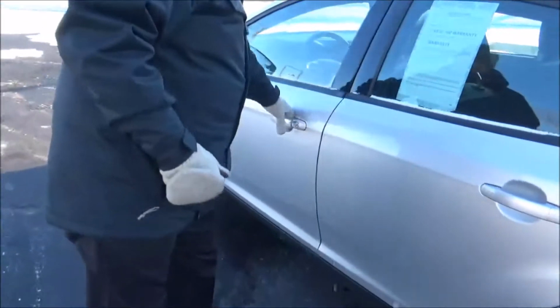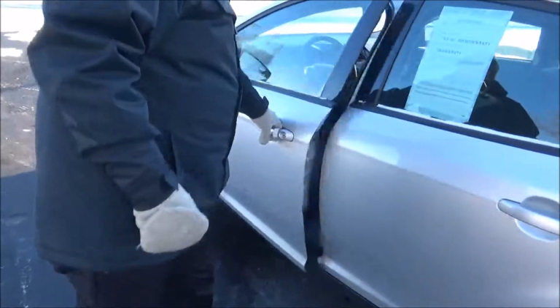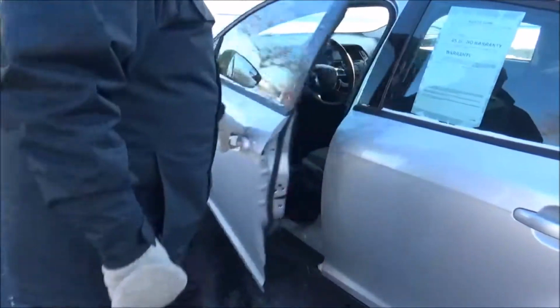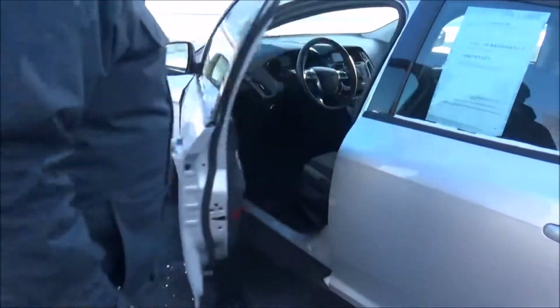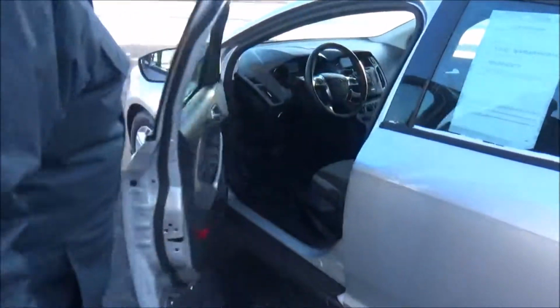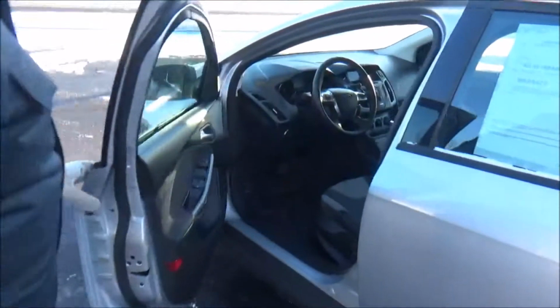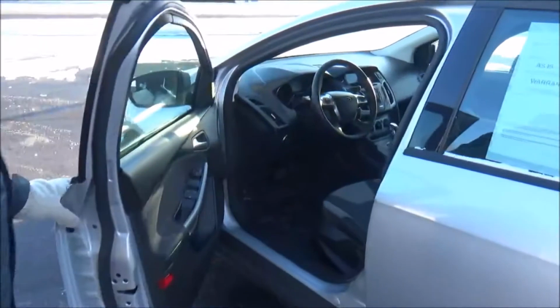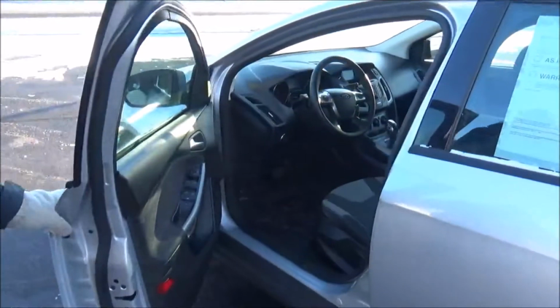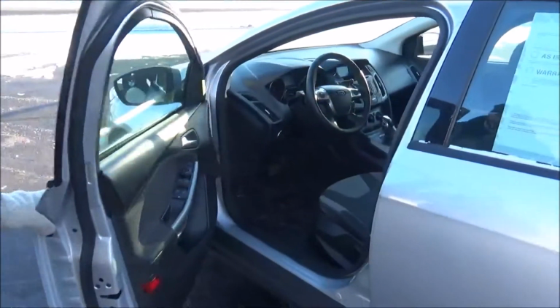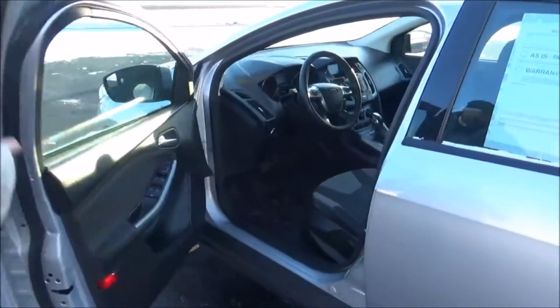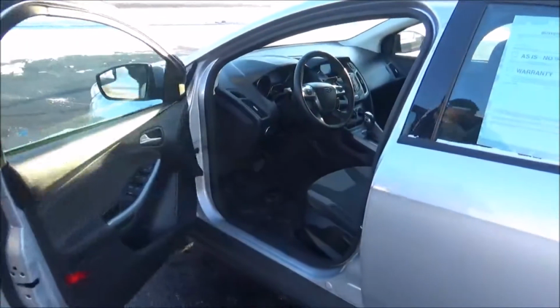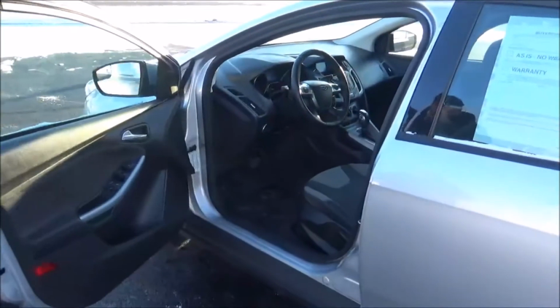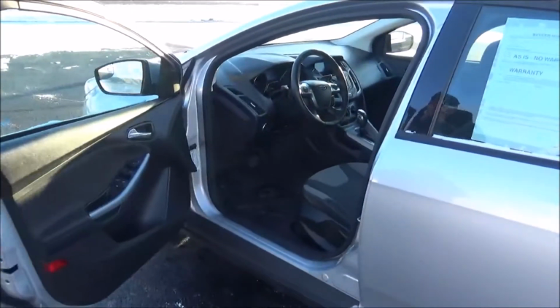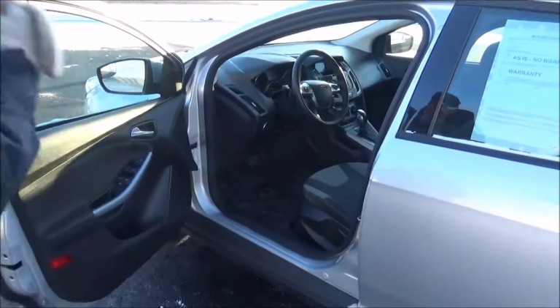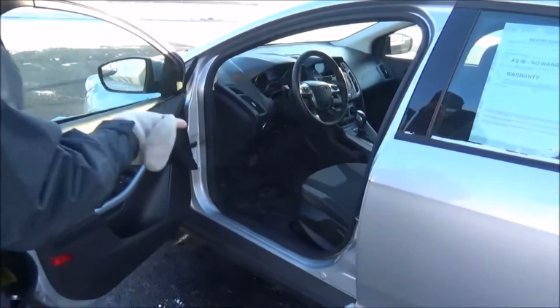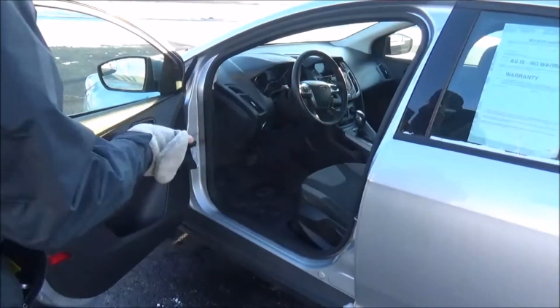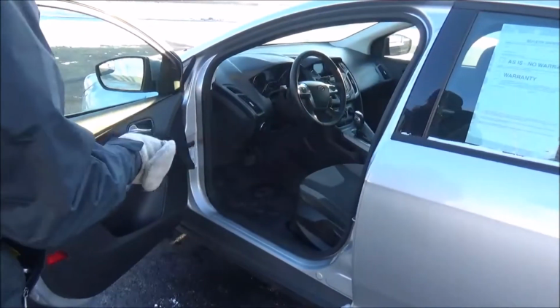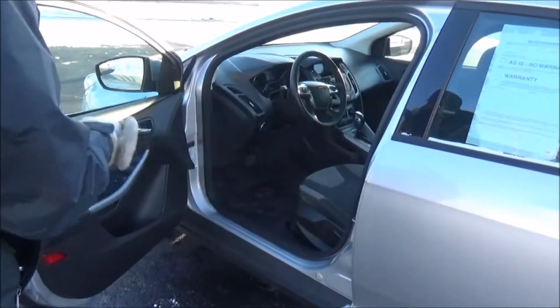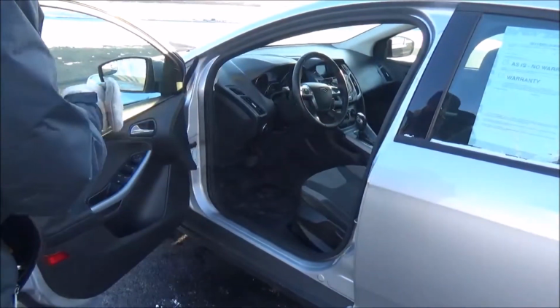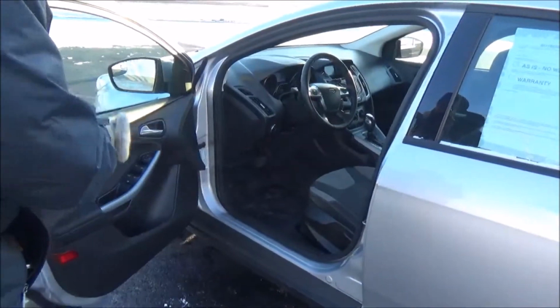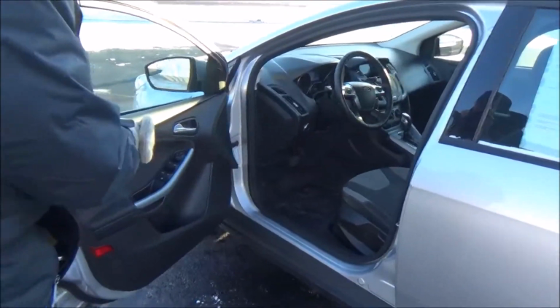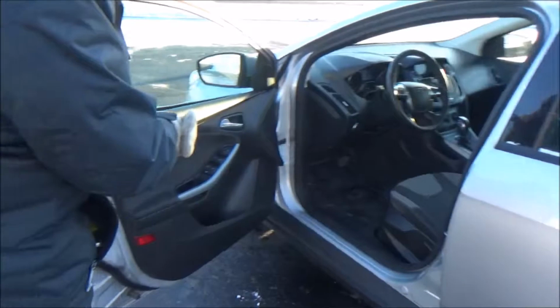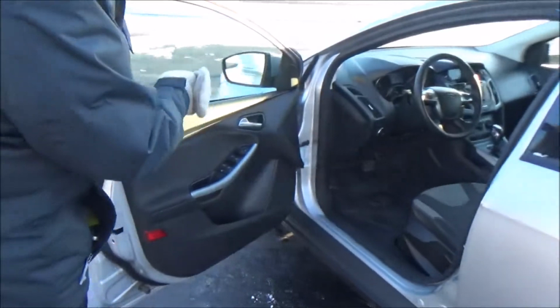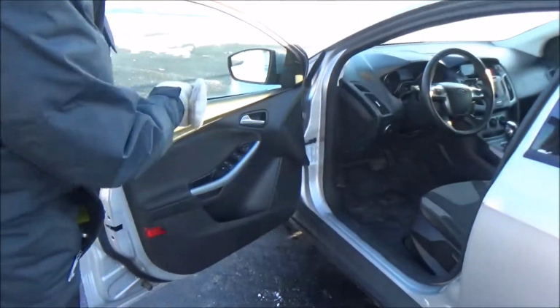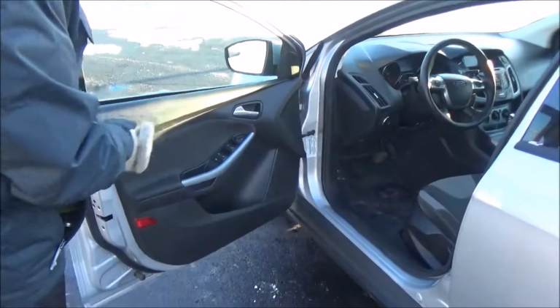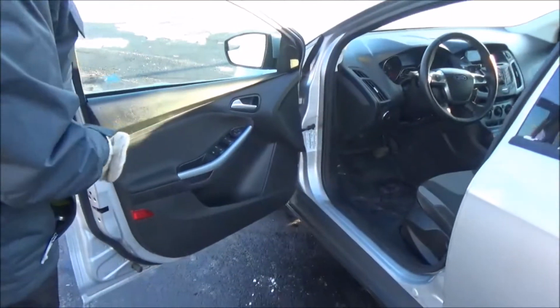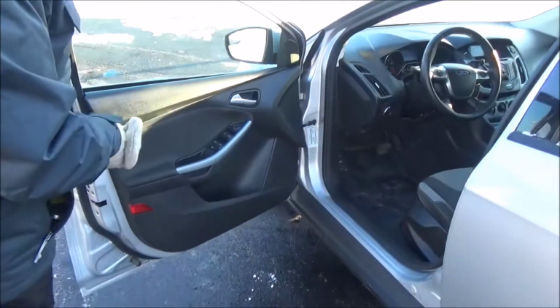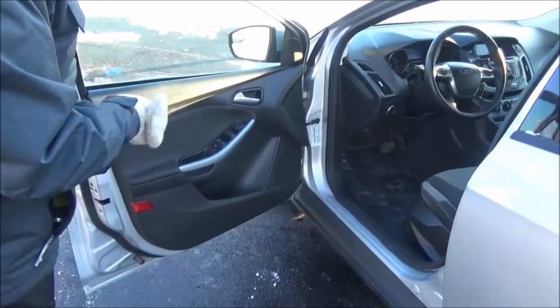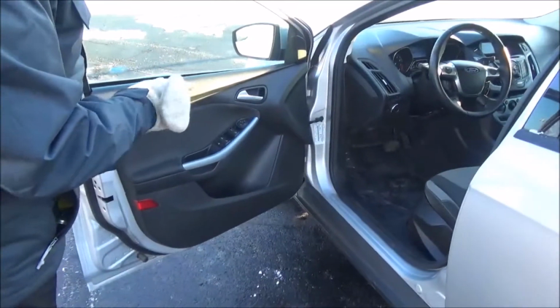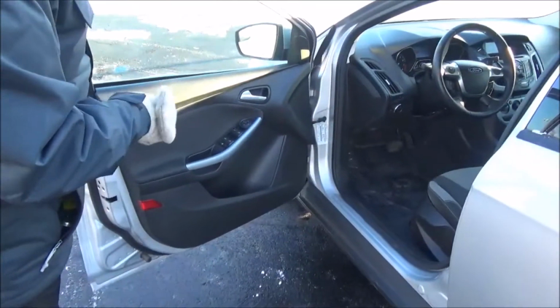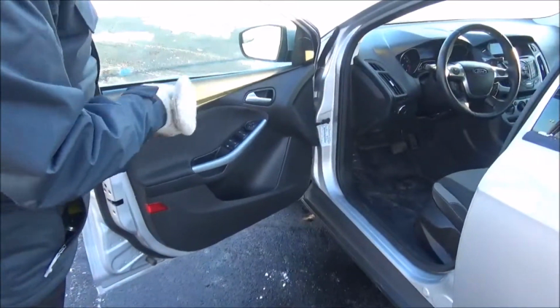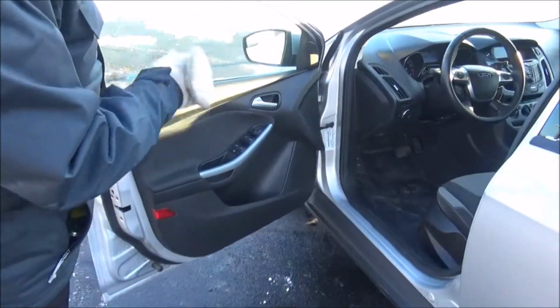You get manual adjustment including height adjustment on the driver's seat, power windows, power mirrors, and power locks.